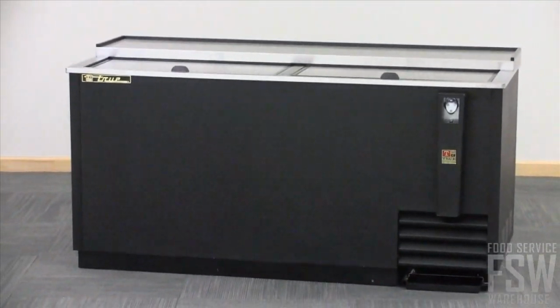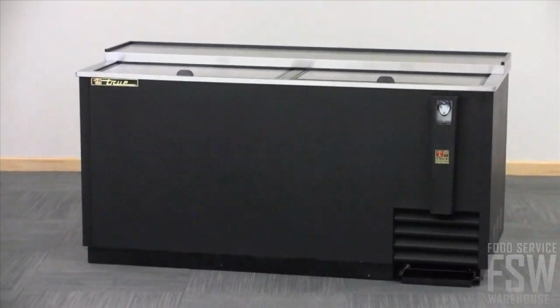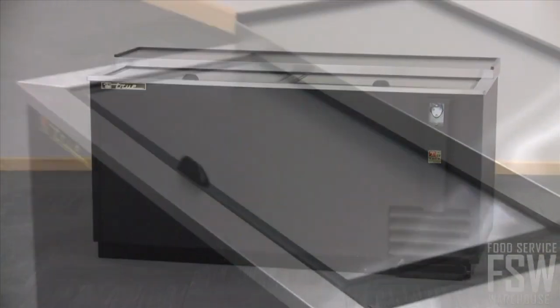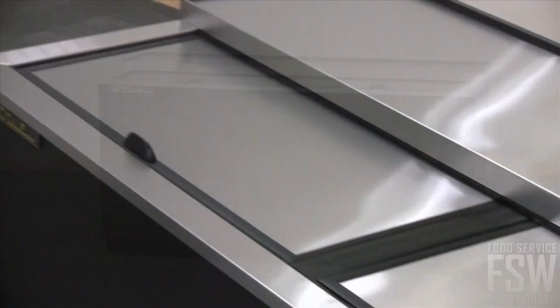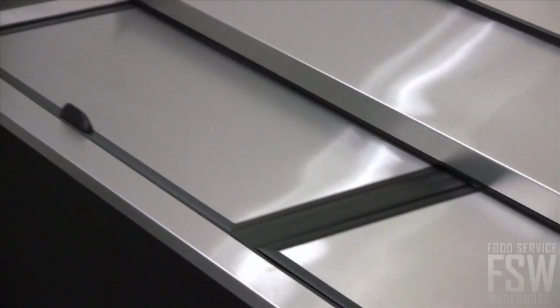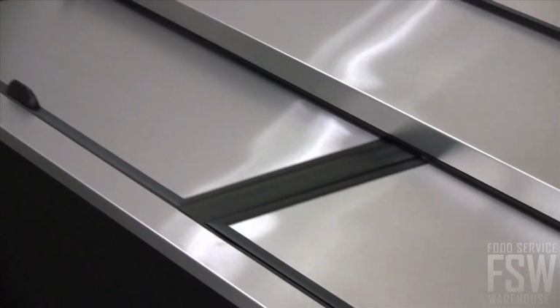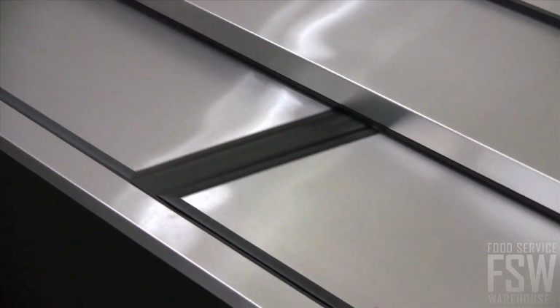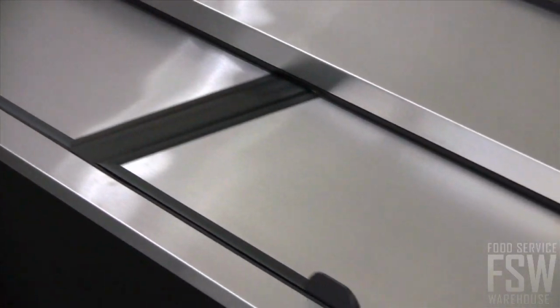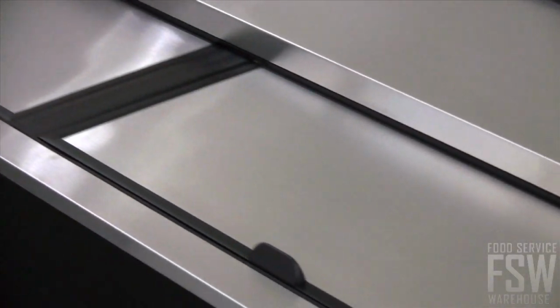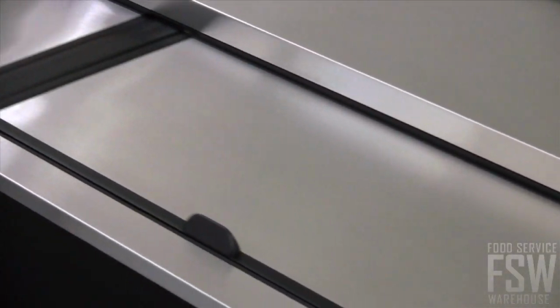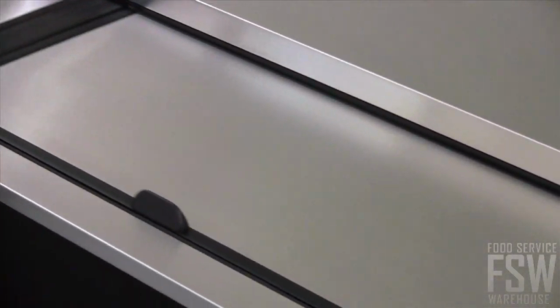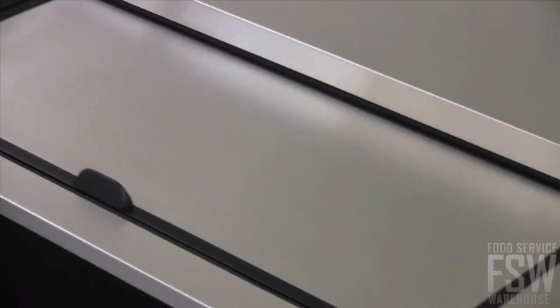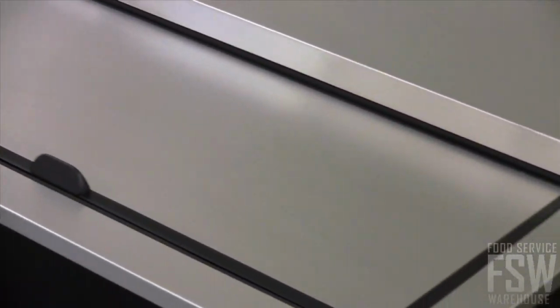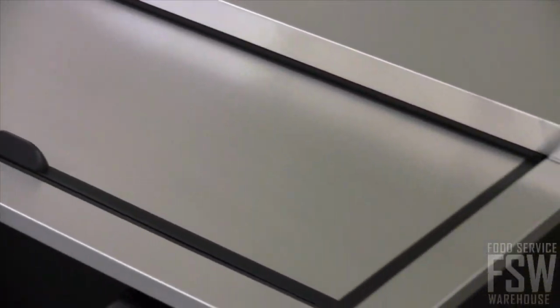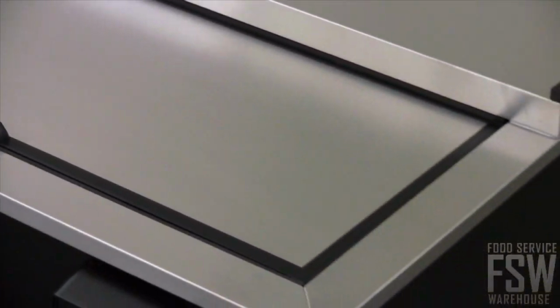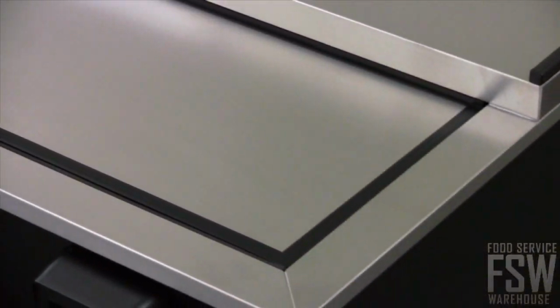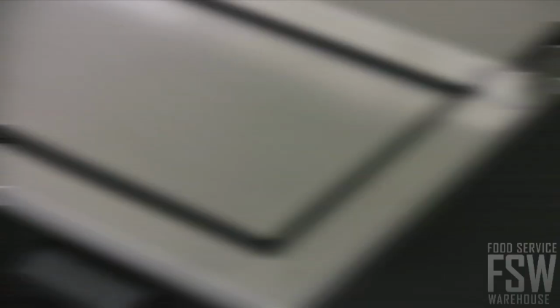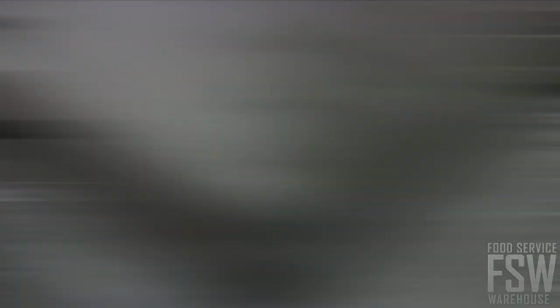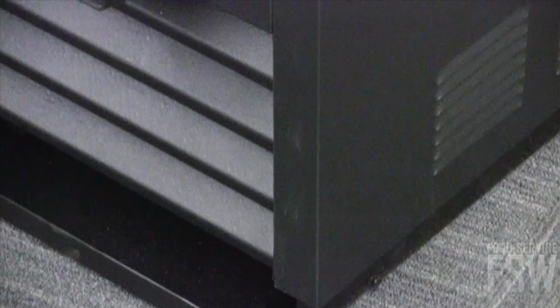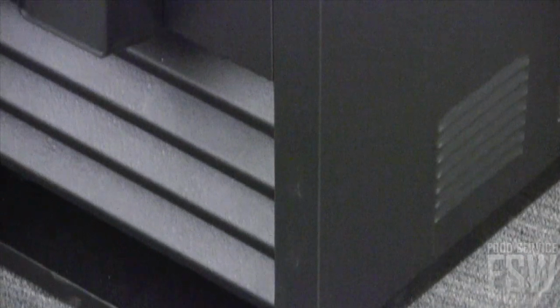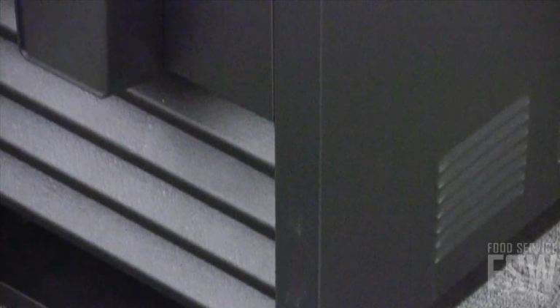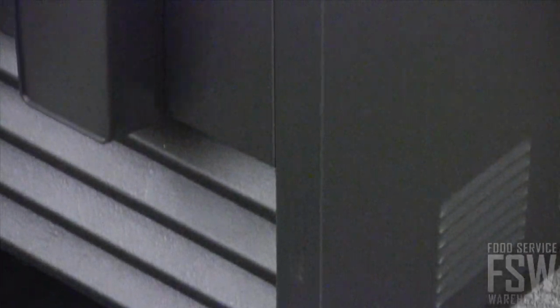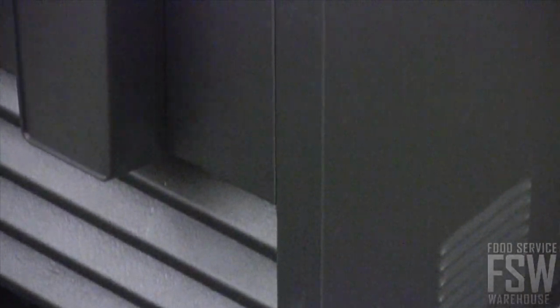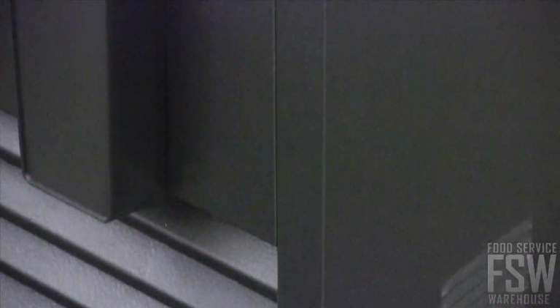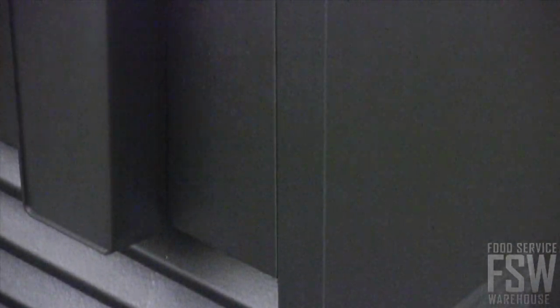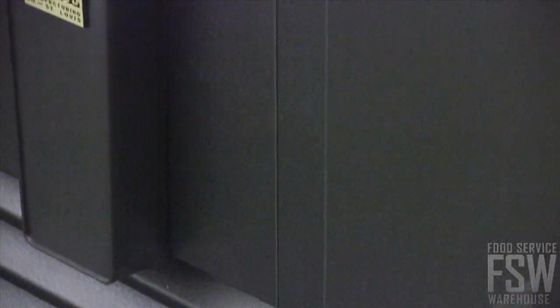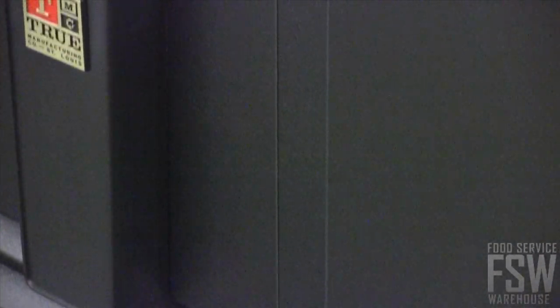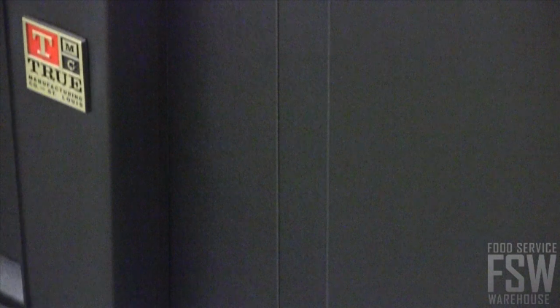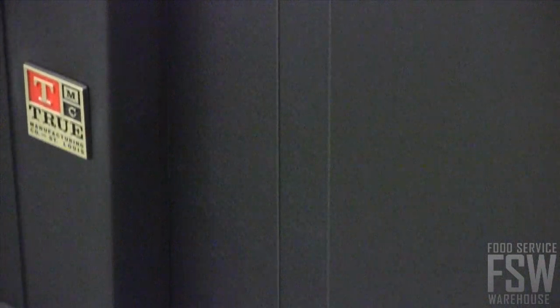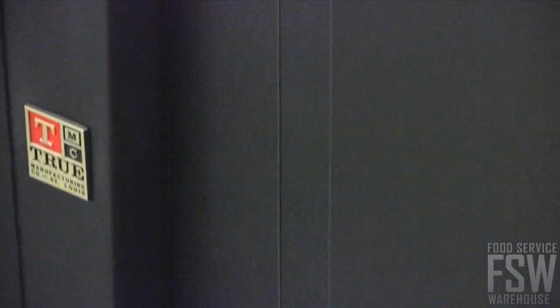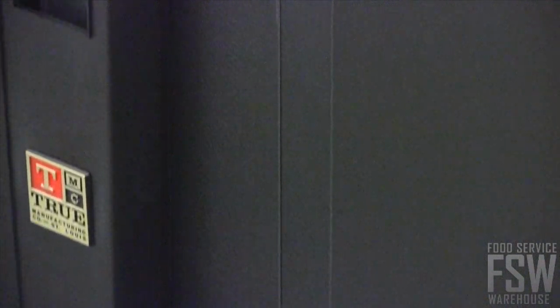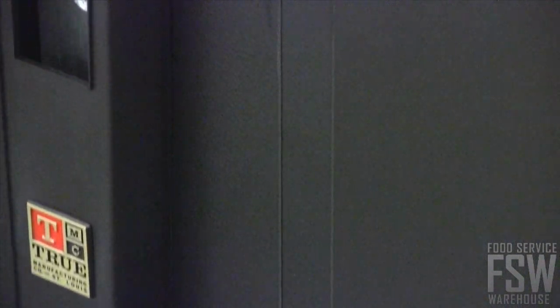The lids and countertop are constructed of stainless steel, while the exterior front and sides are constructed of wear-resistant black laminated vinyl.